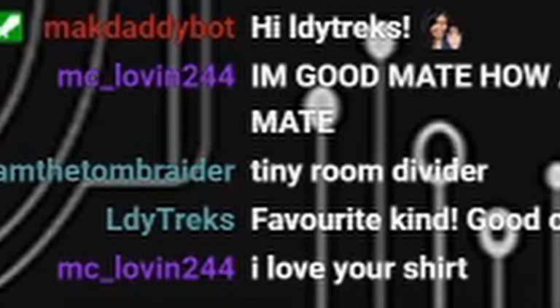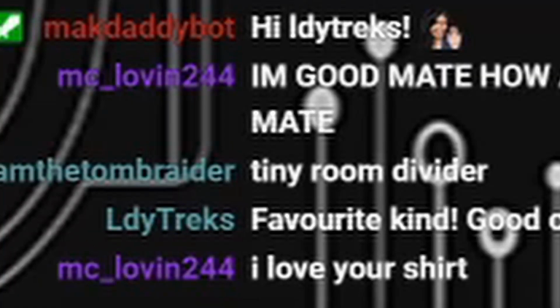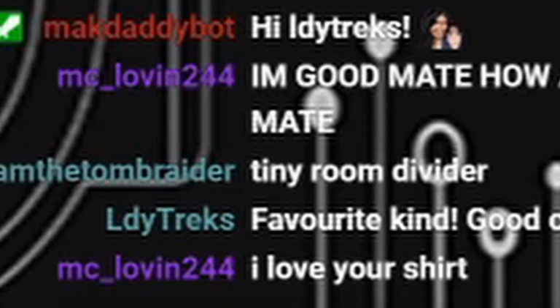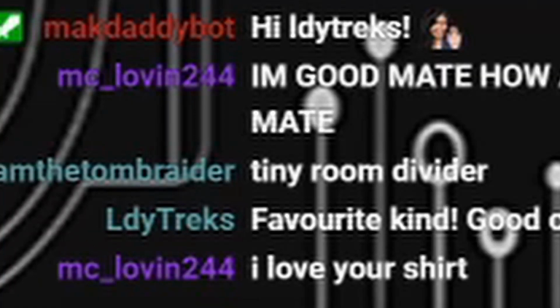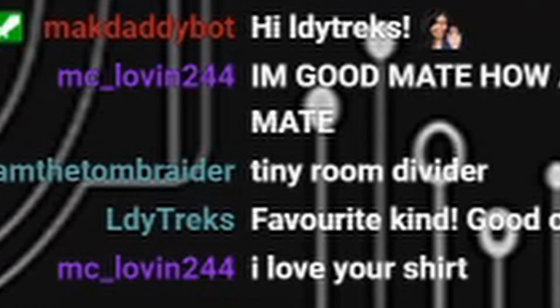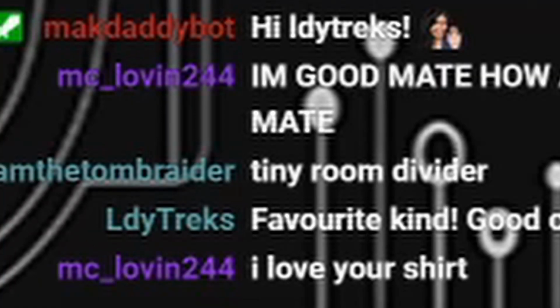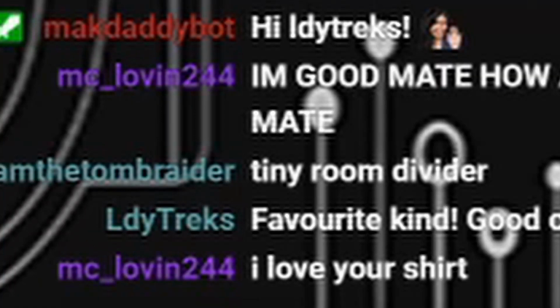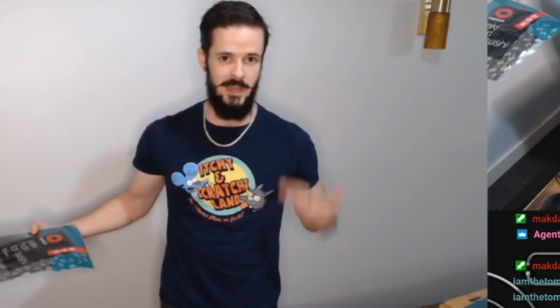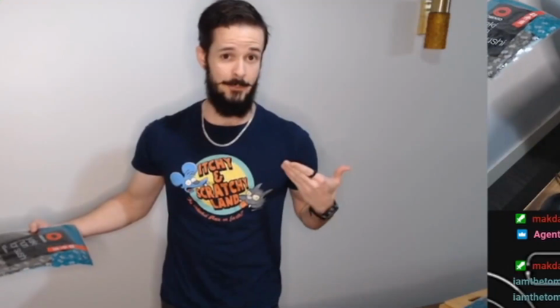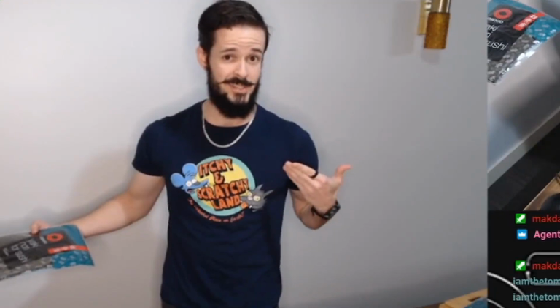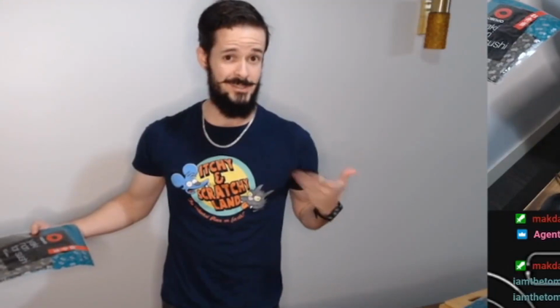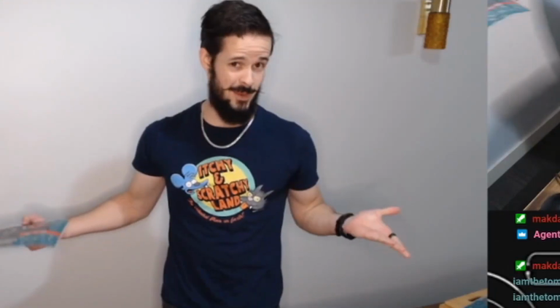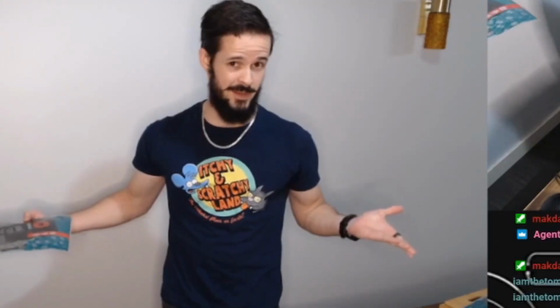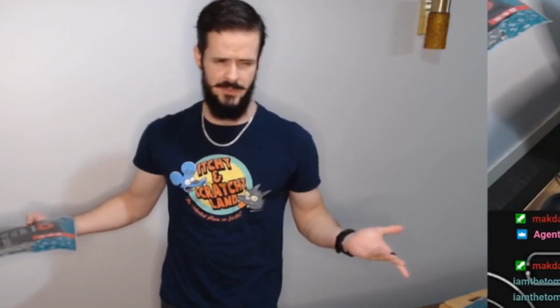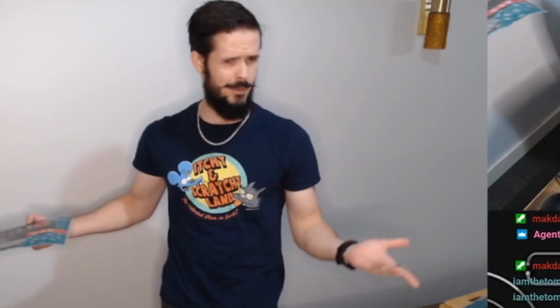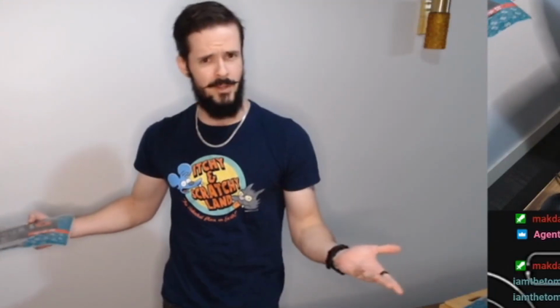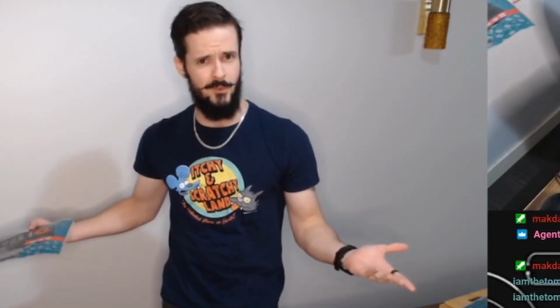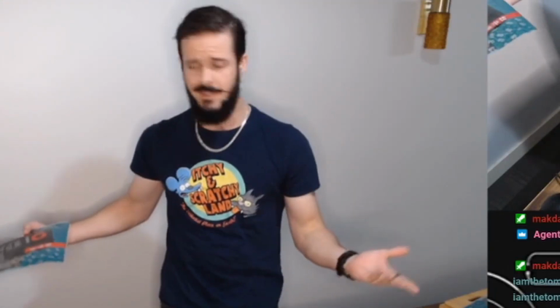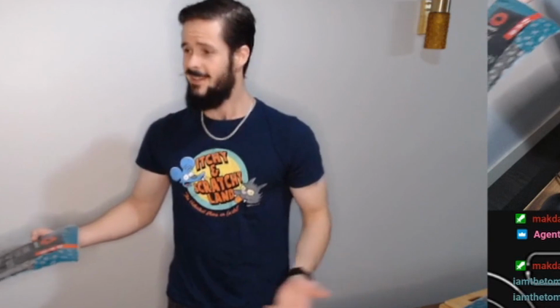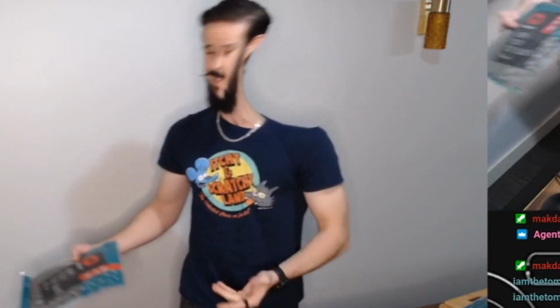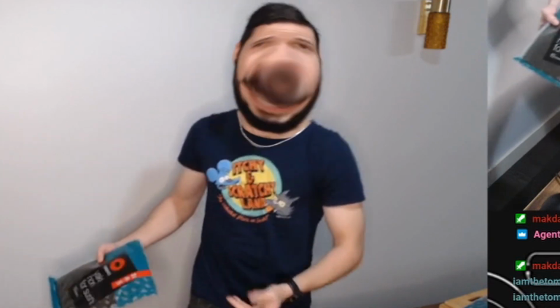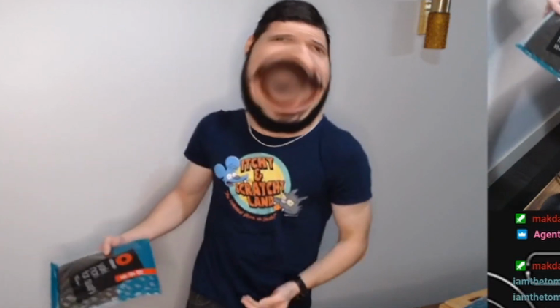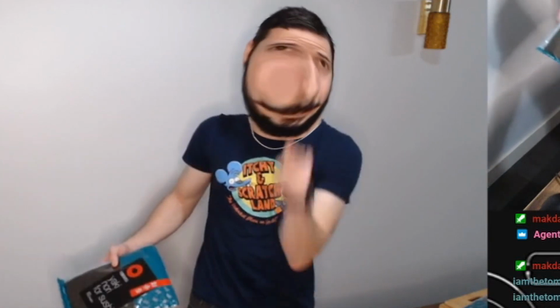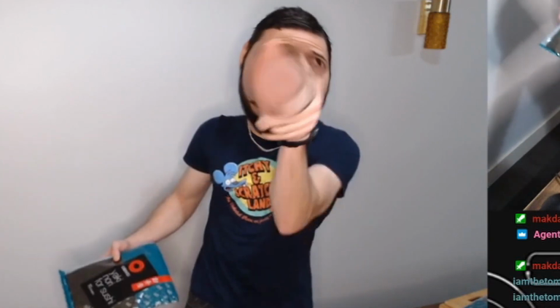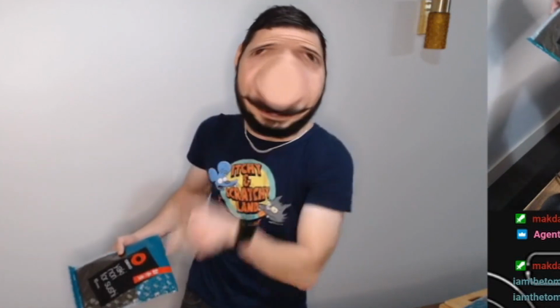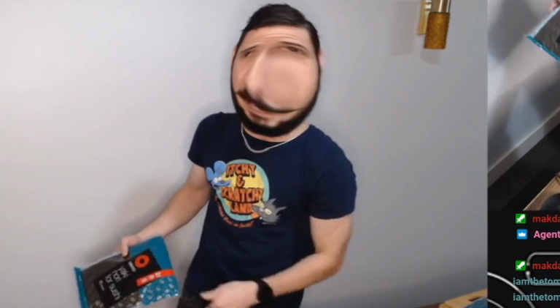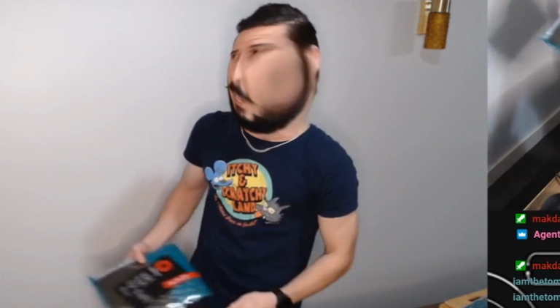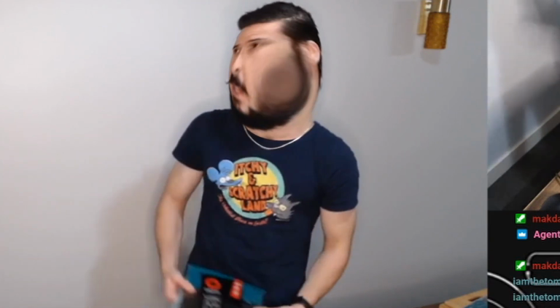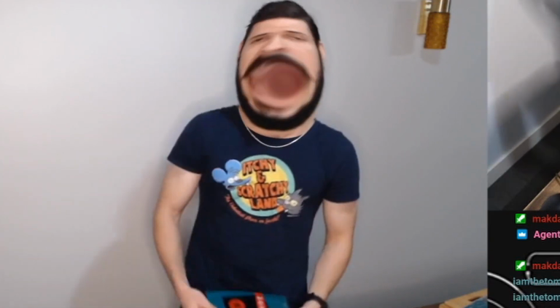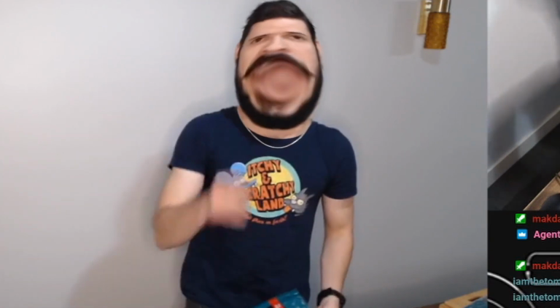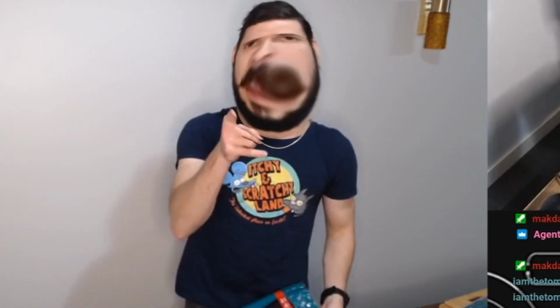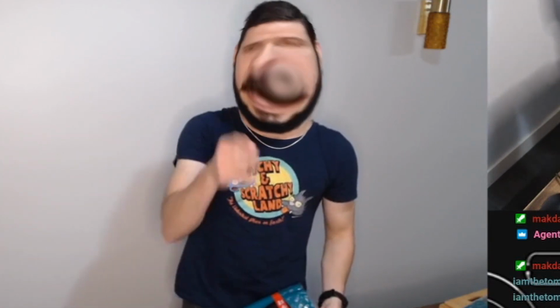You like my shirt? Thanks, man. I like my shirt too, that's why I'm wearing it. I think my mum got it for me. That's how cool I am — mum still buys me shirts. Never grow up, kids.